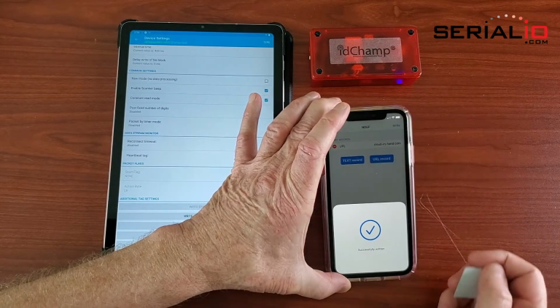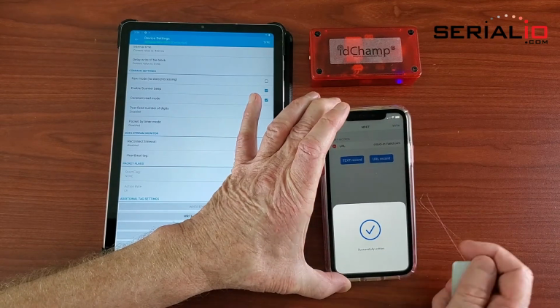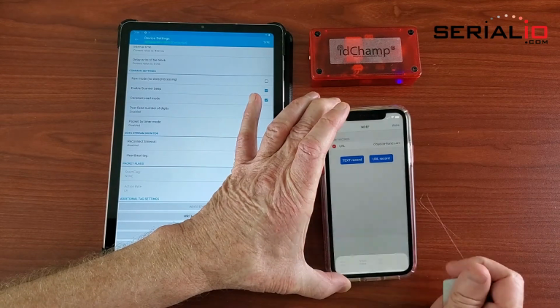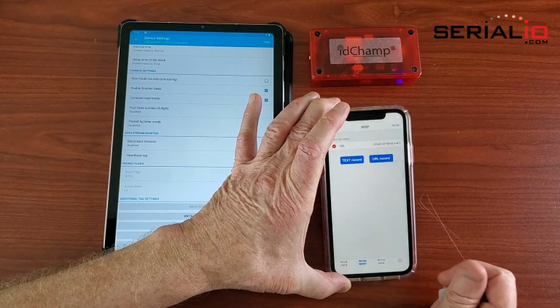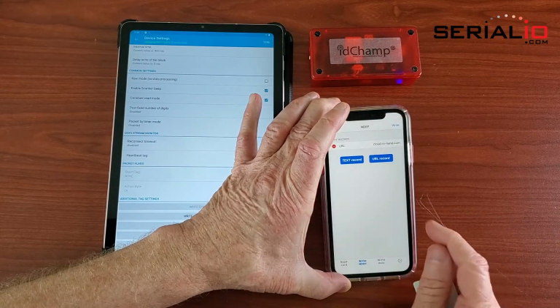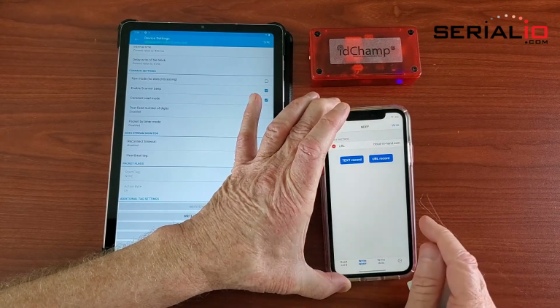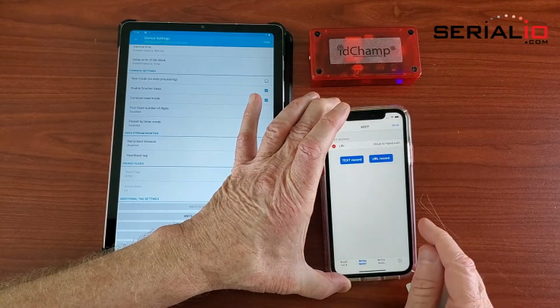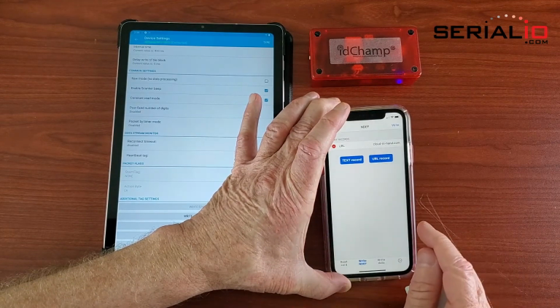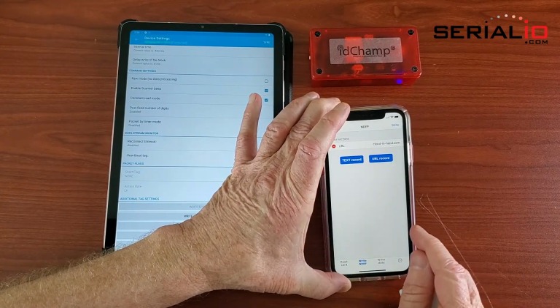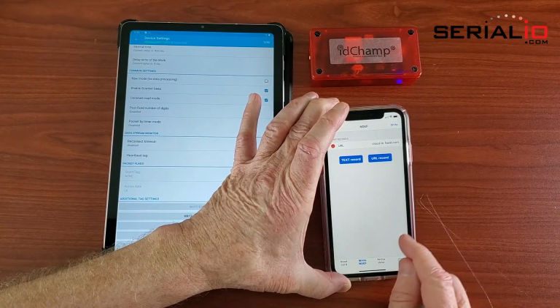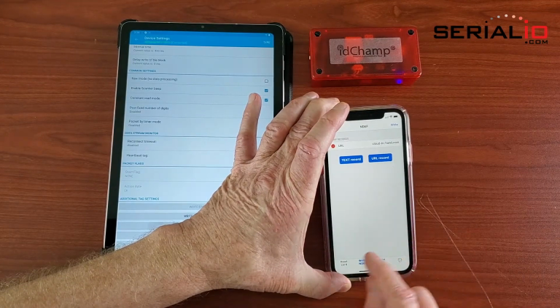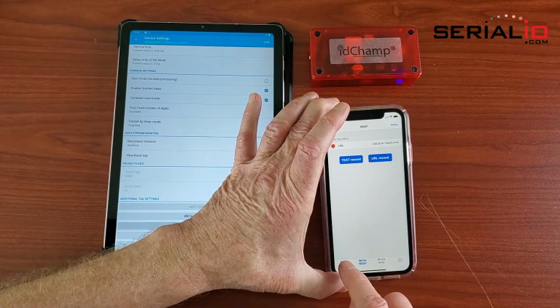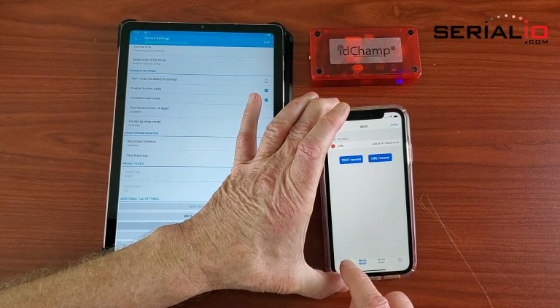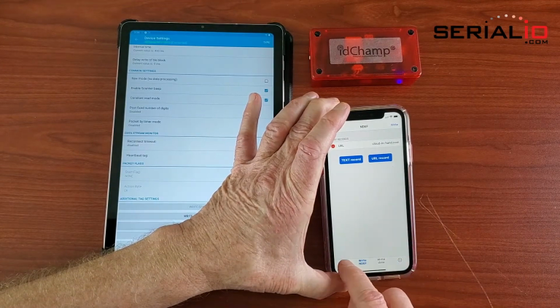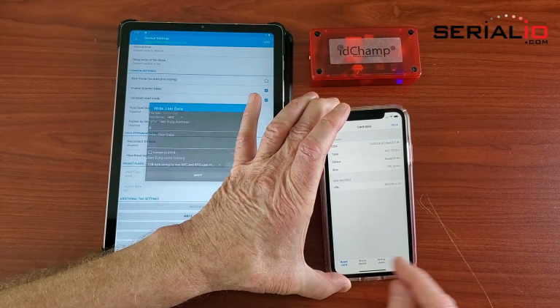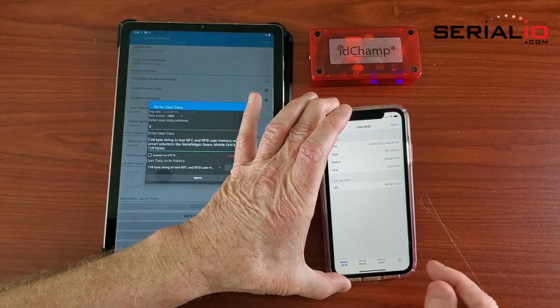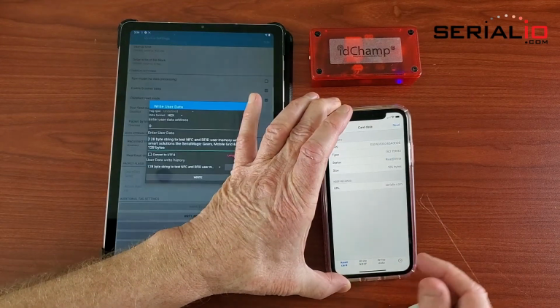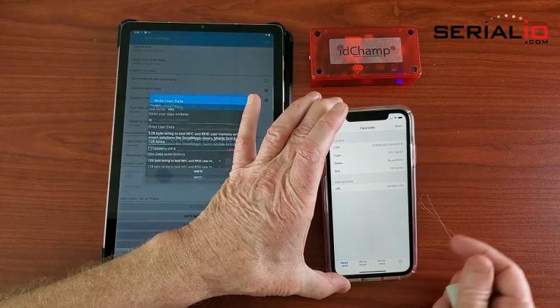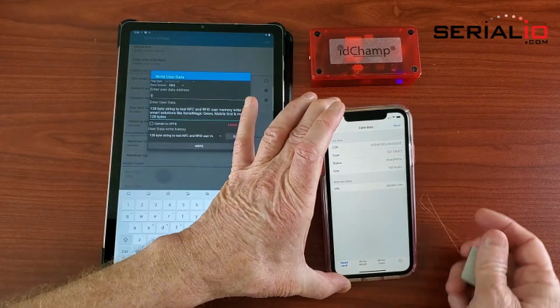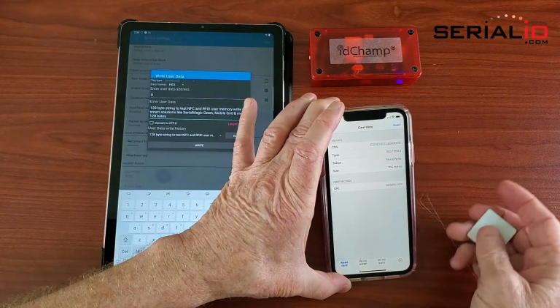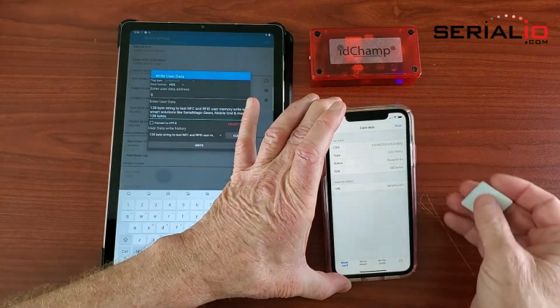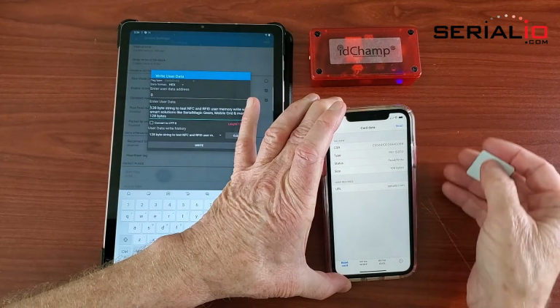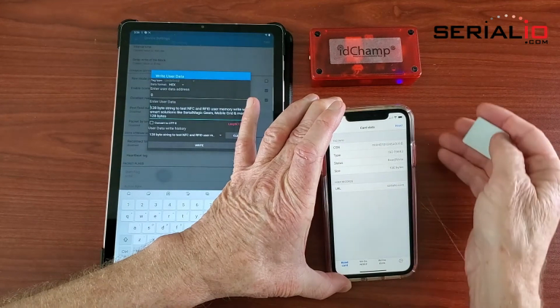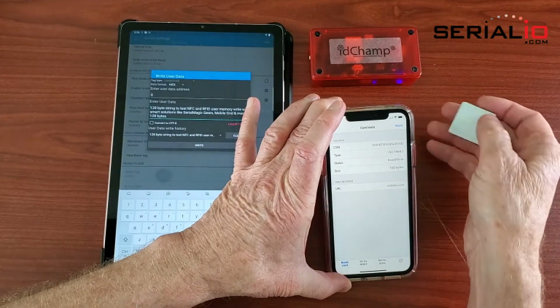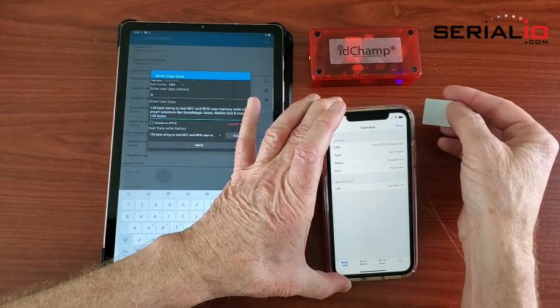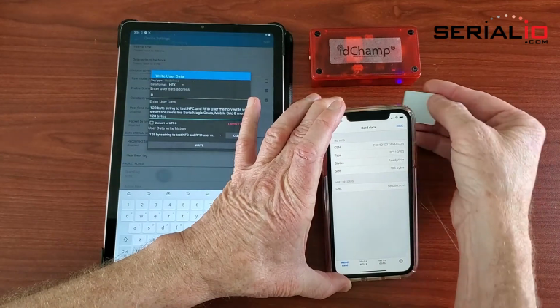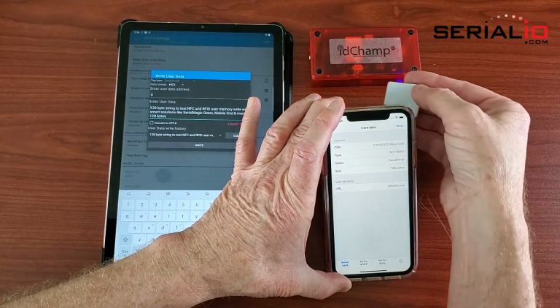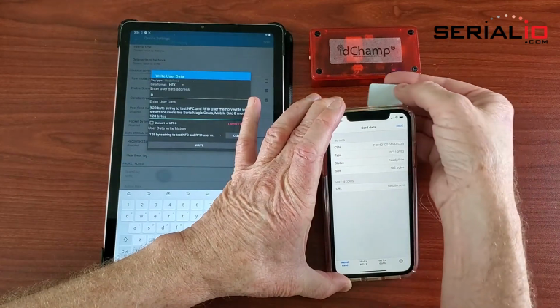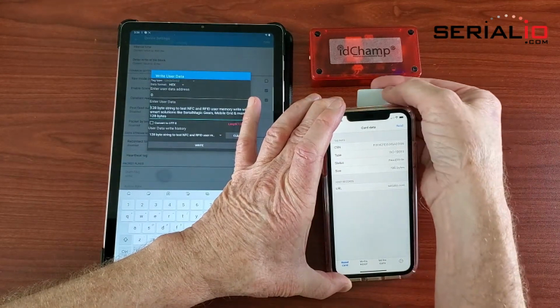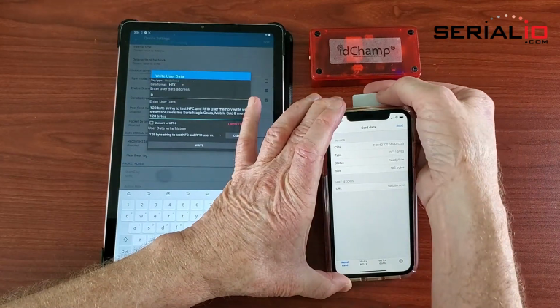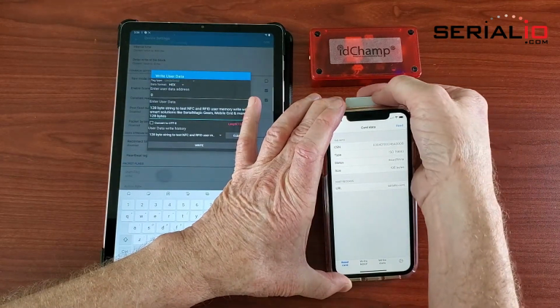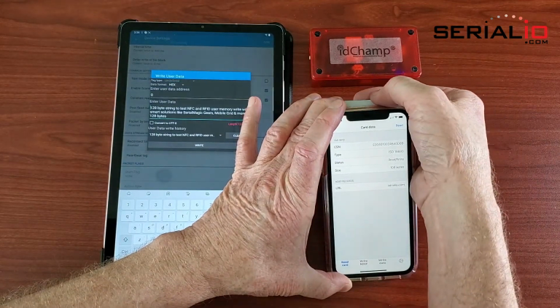Once the tag has been successfully written, you can switch back to the Read tab and validate that you were able to write the tag successfully.